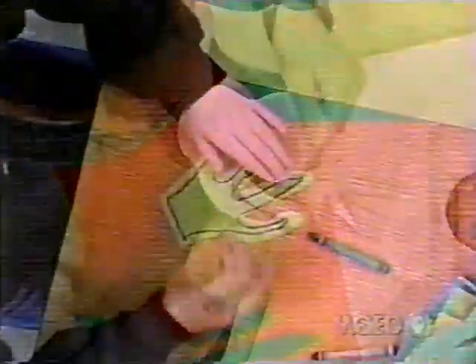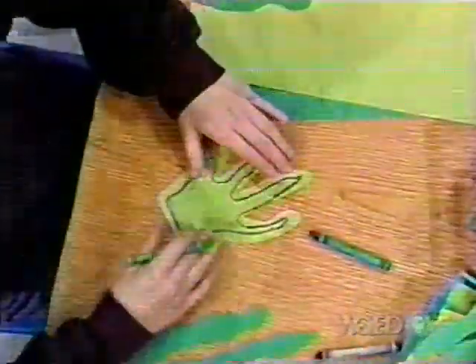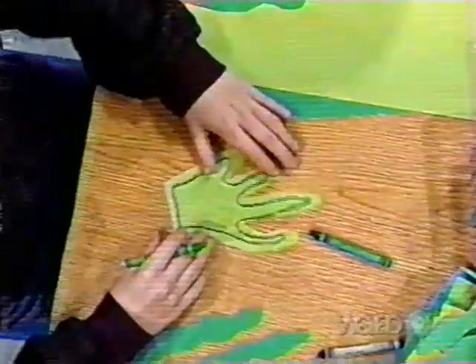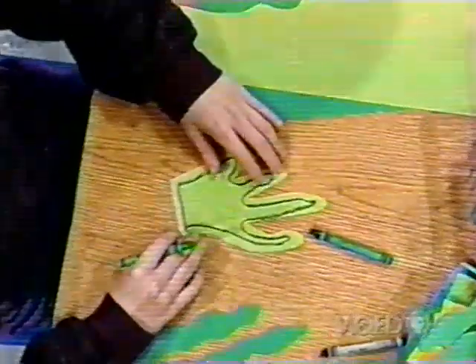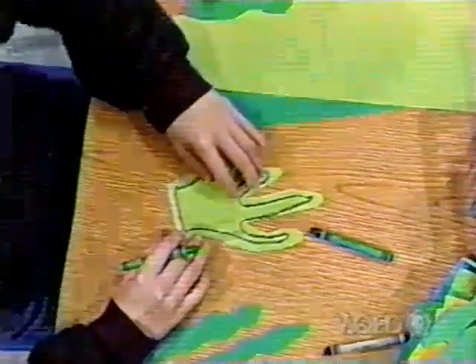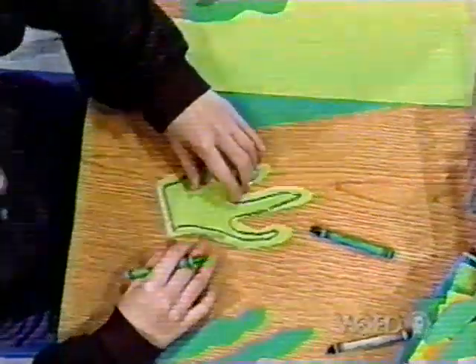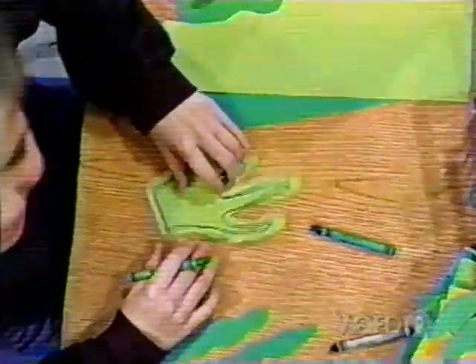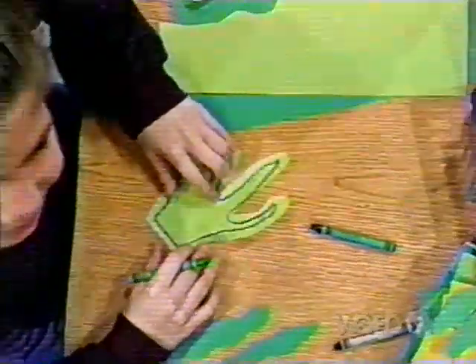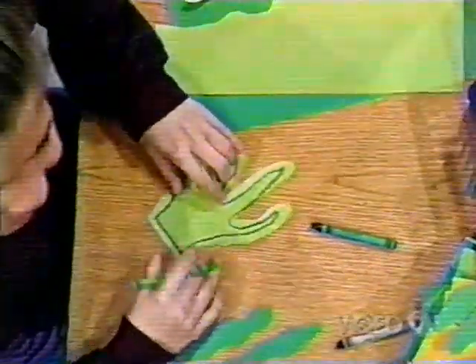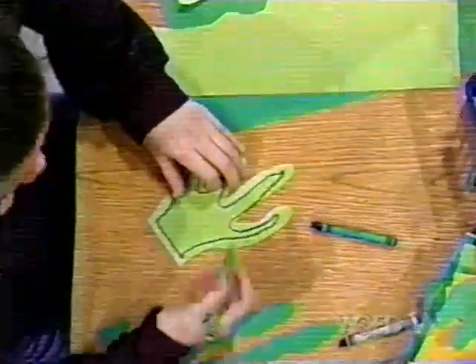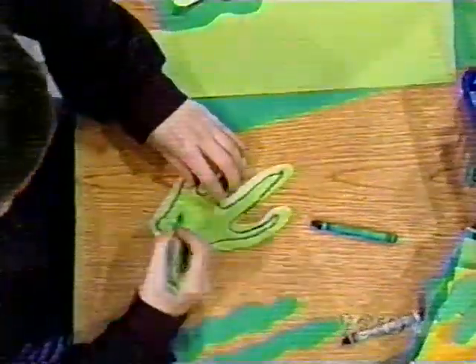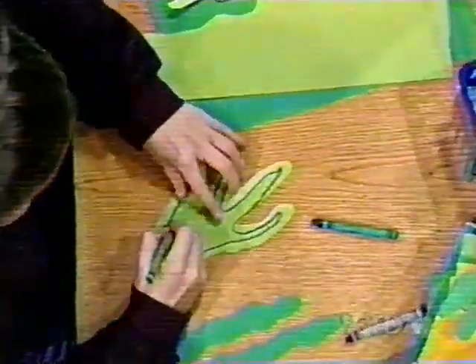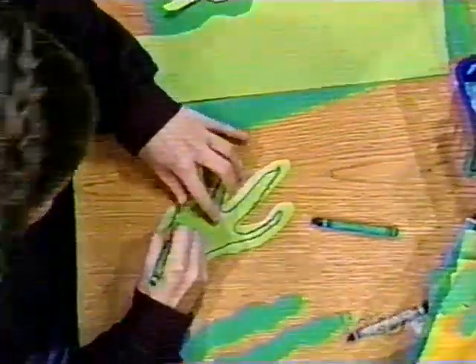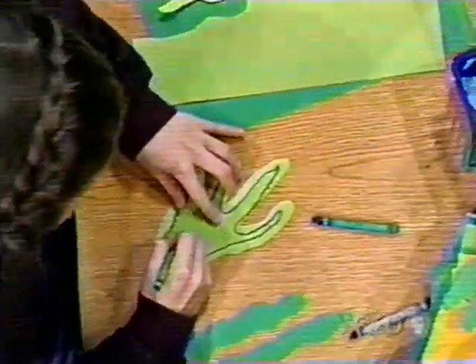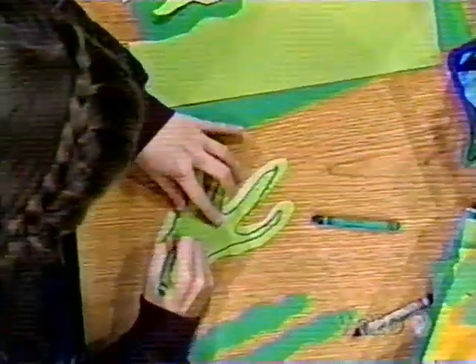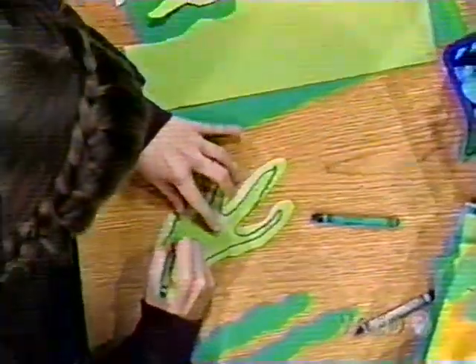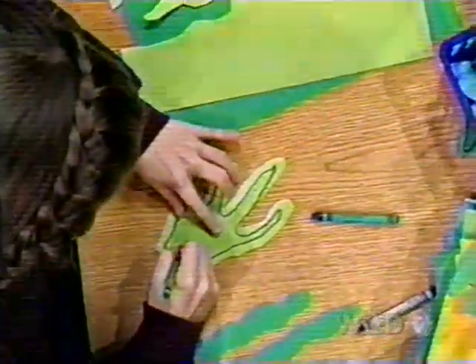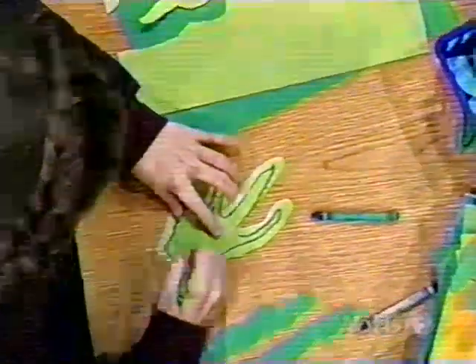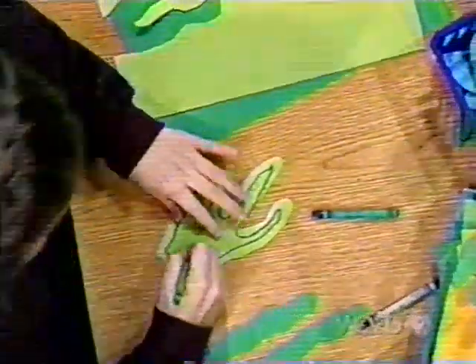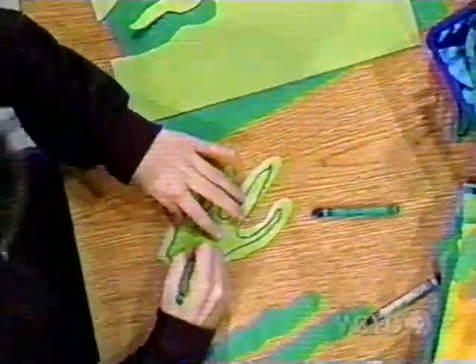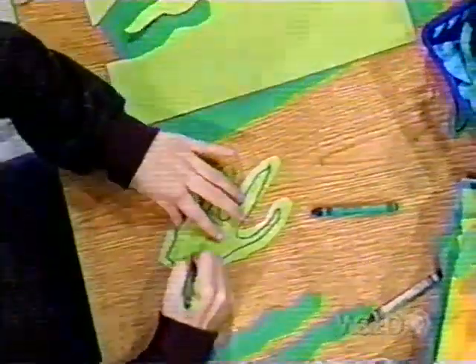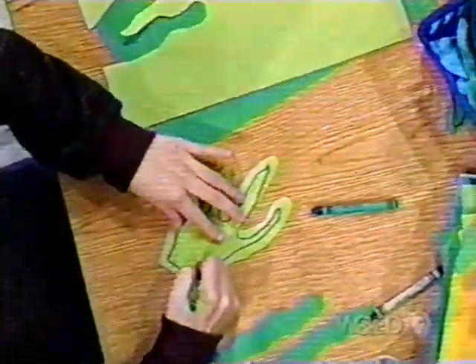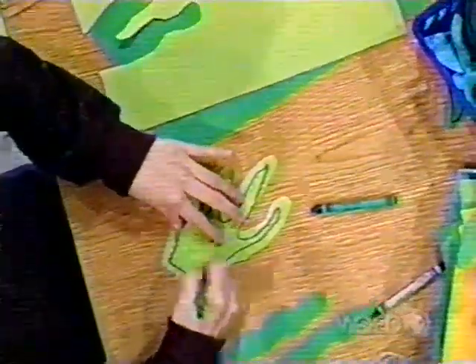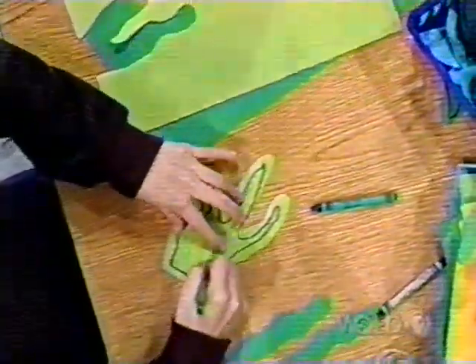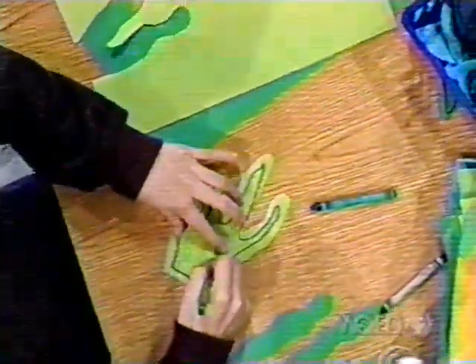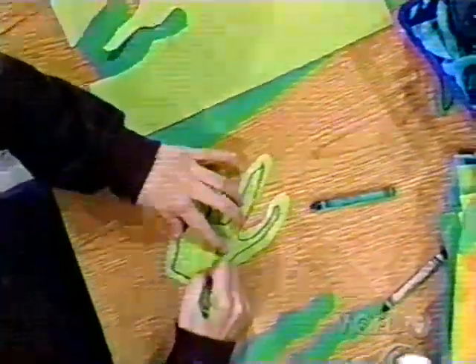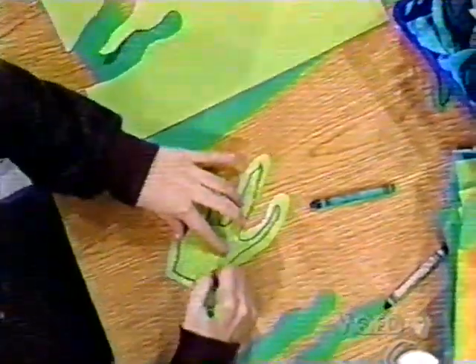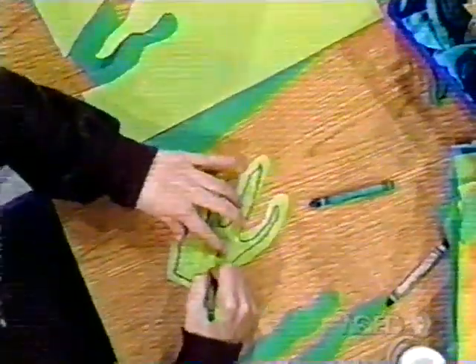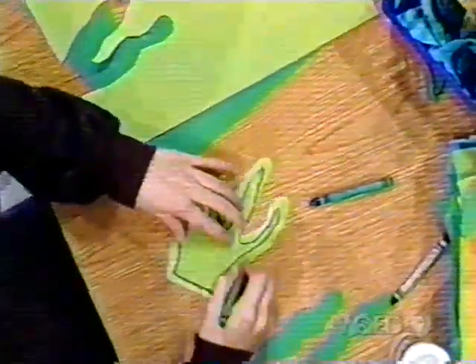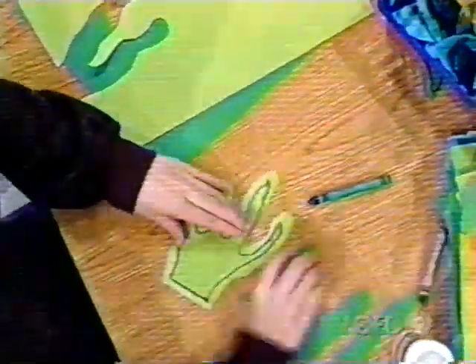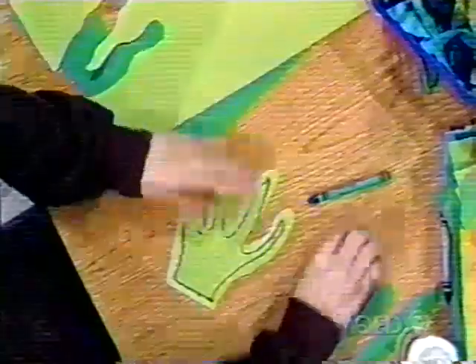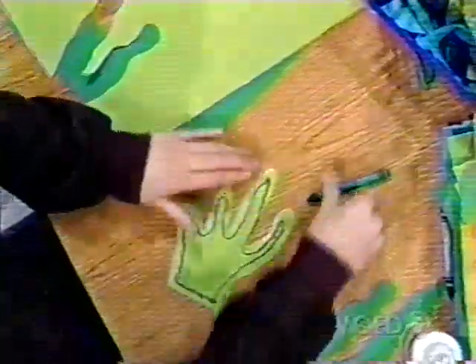I'm coloring in some seaweed. Oh, I see. Oh, that's a kind of plant that grows under the water.